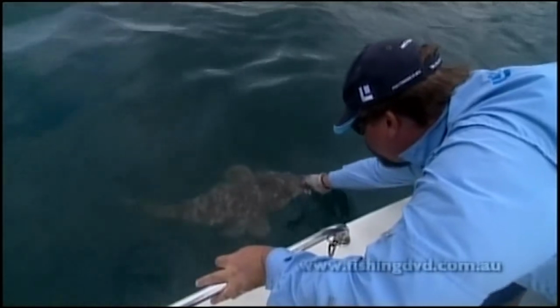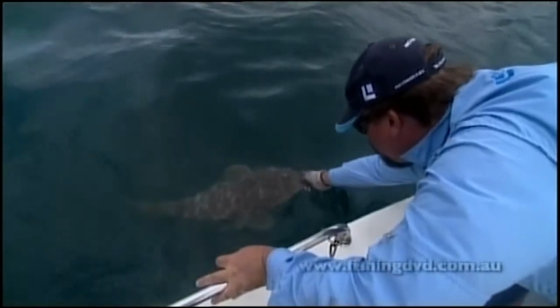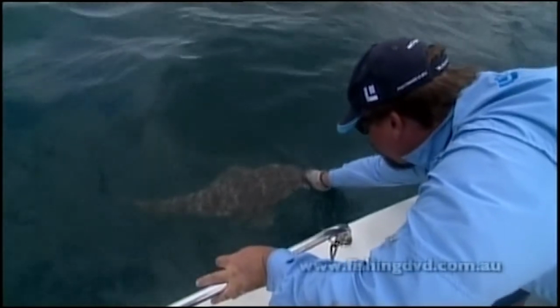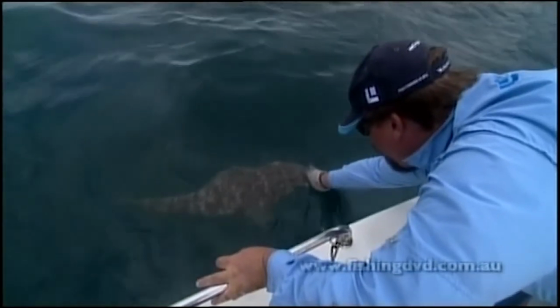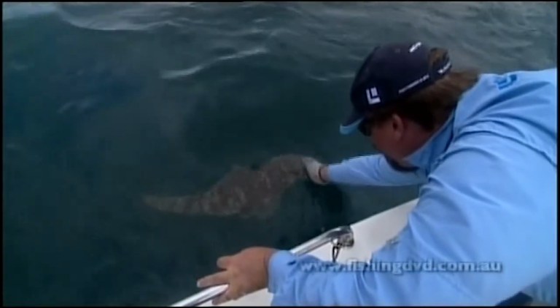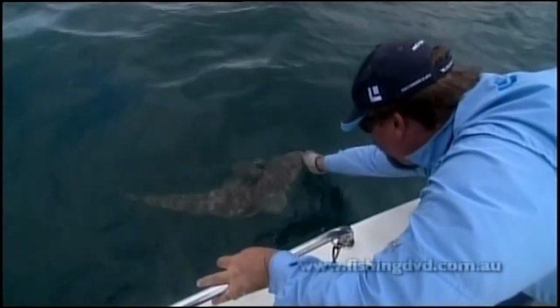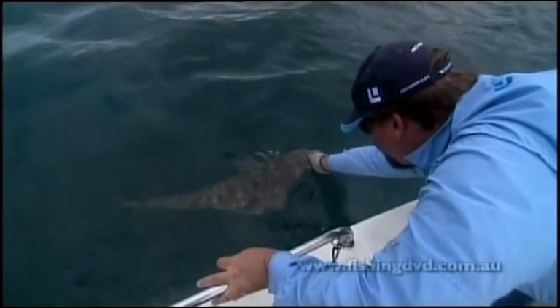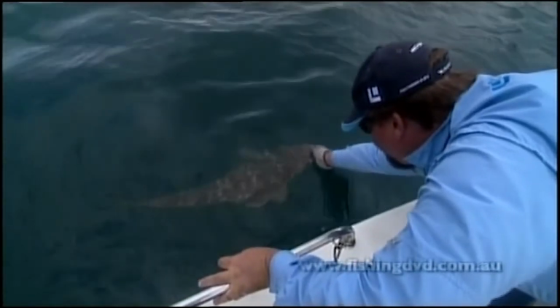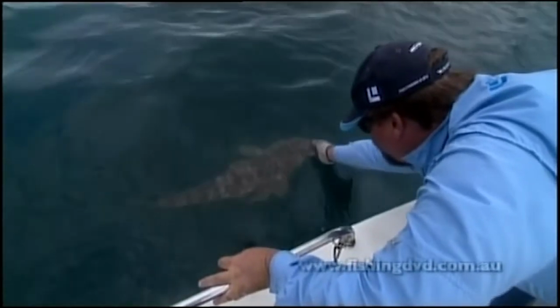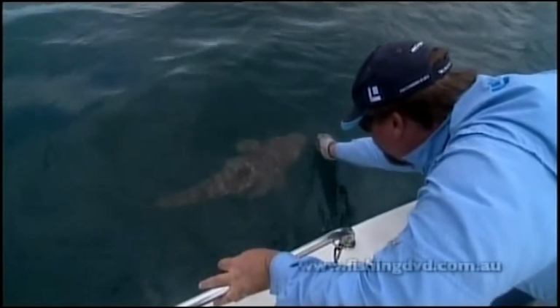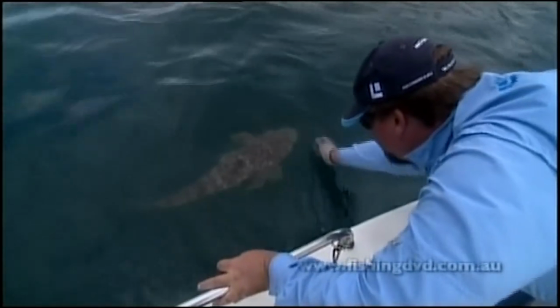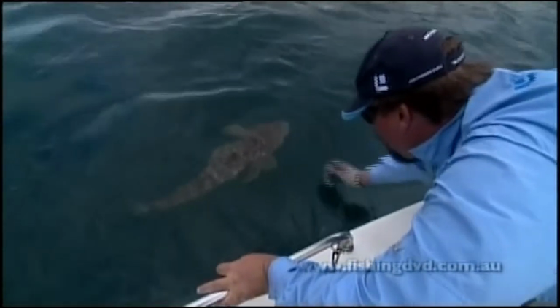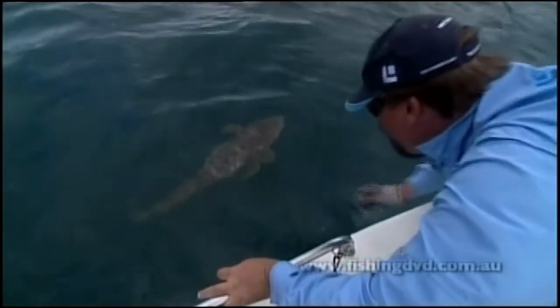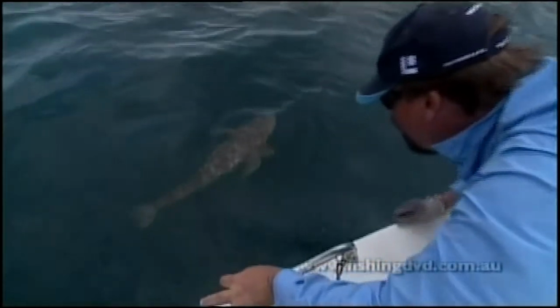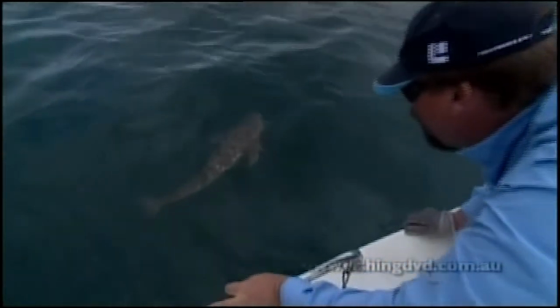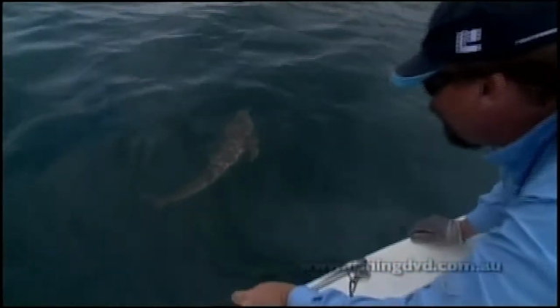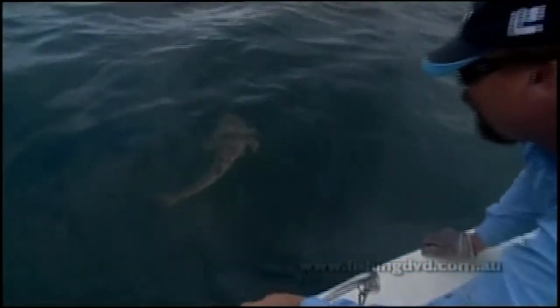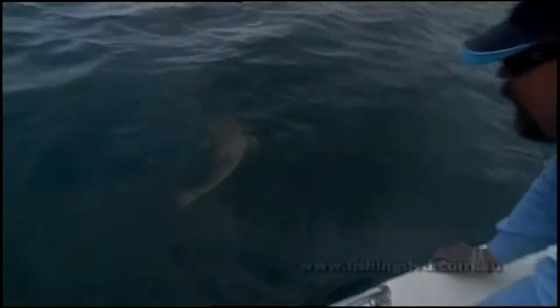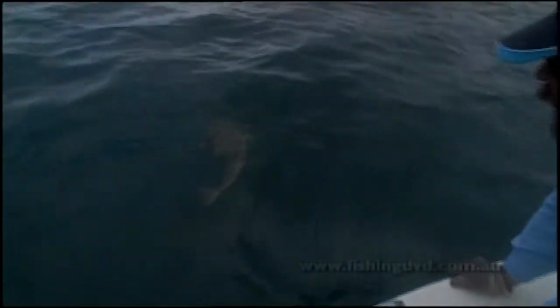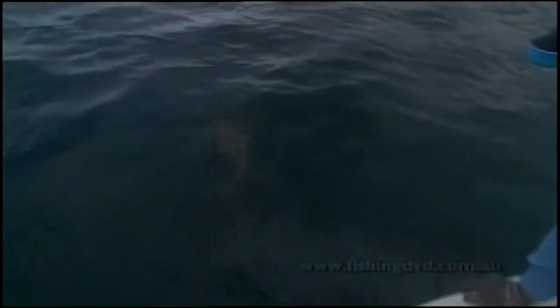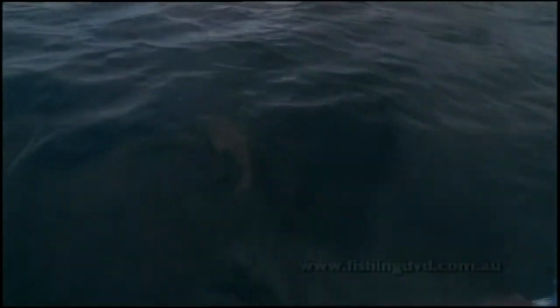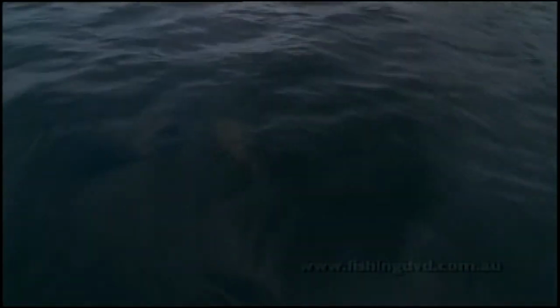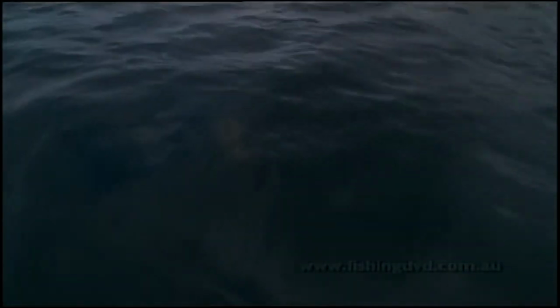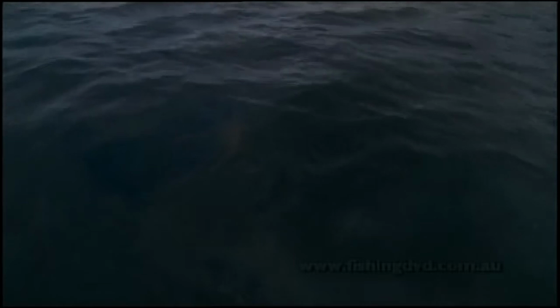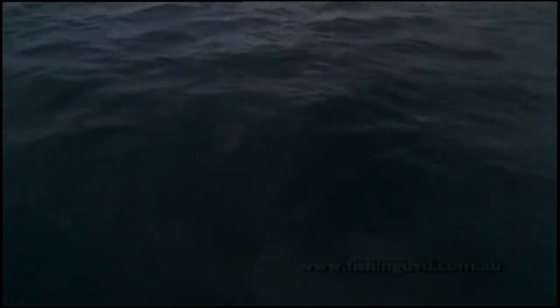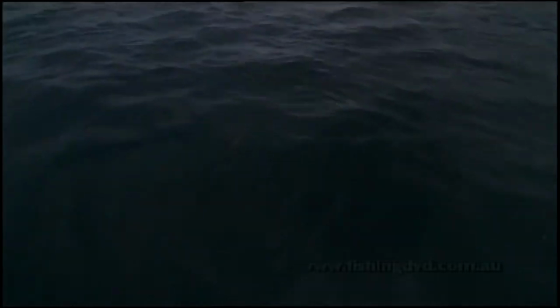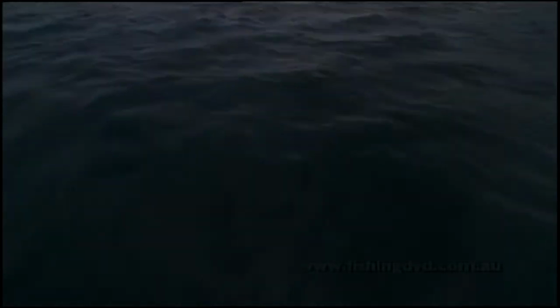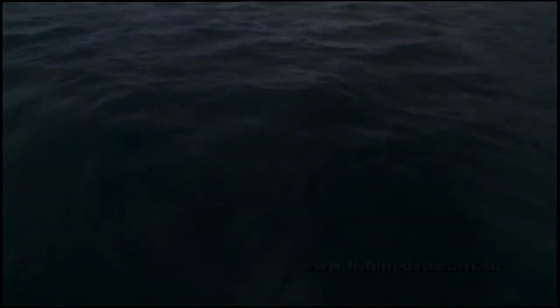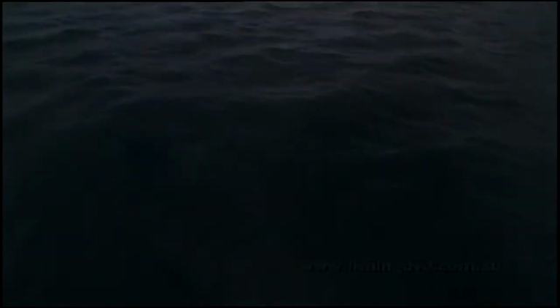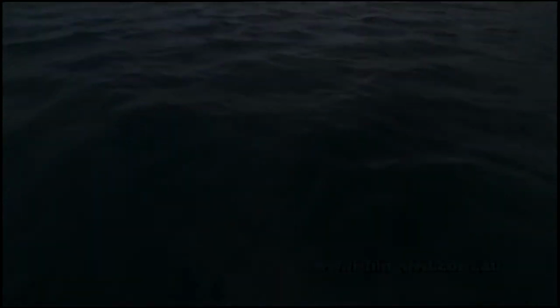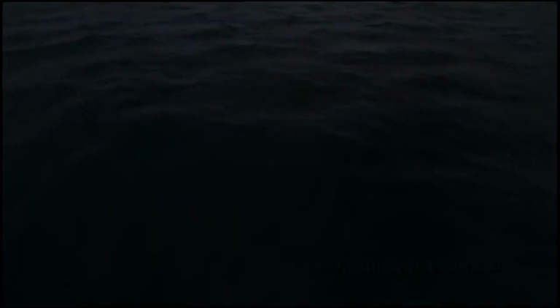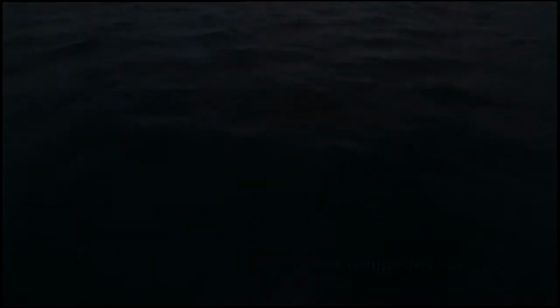She's ready to go. I'm going to let her go — and down she goes into the depths.